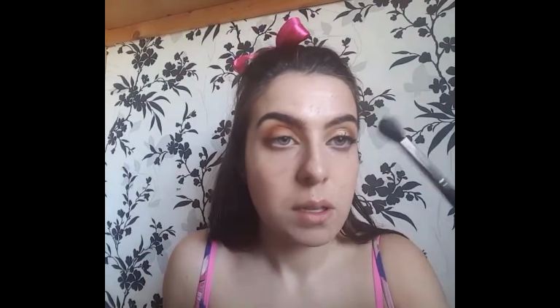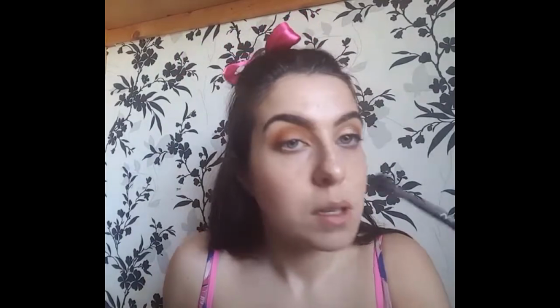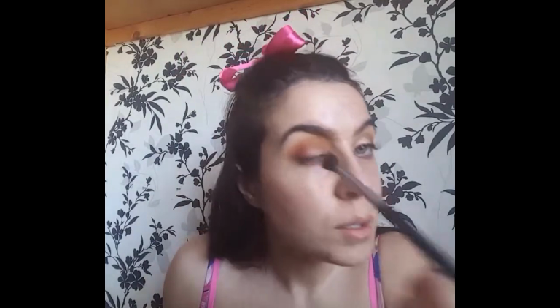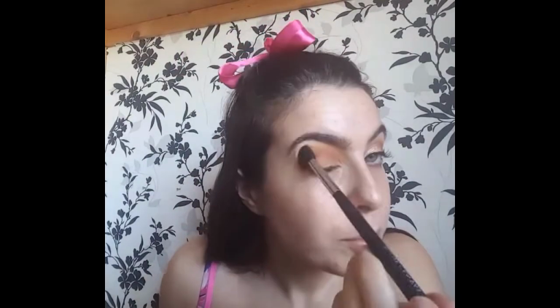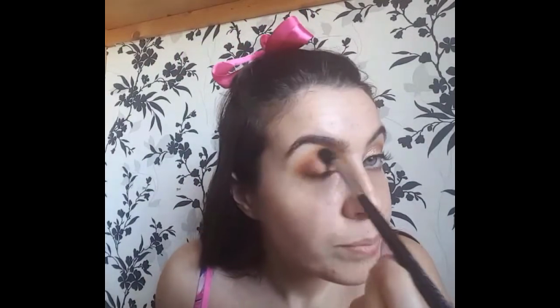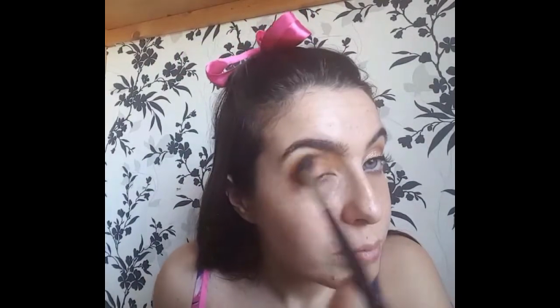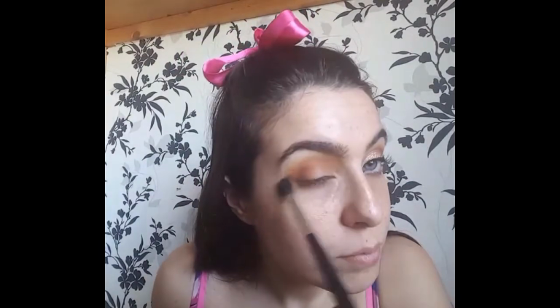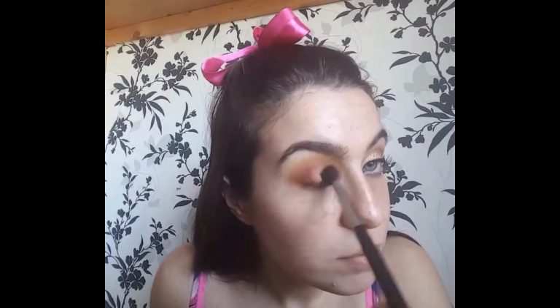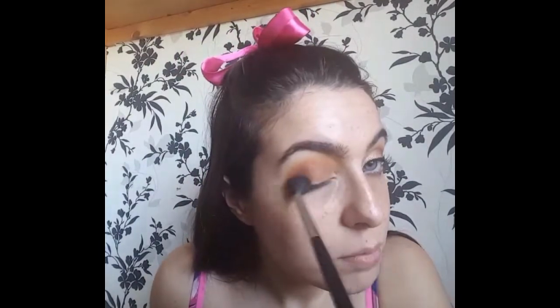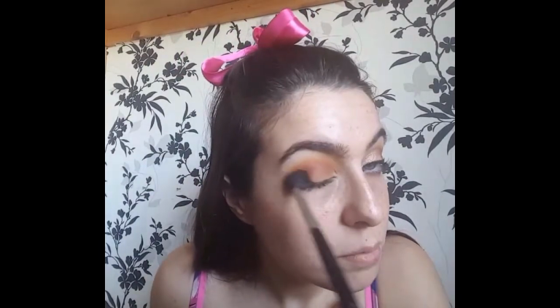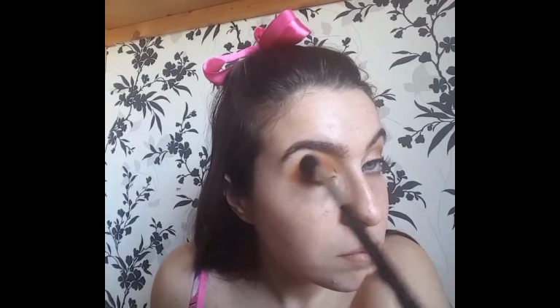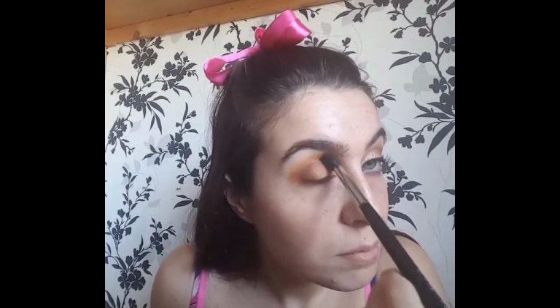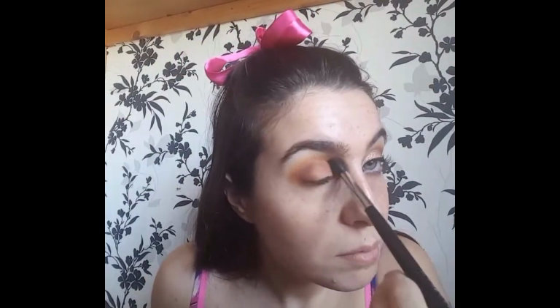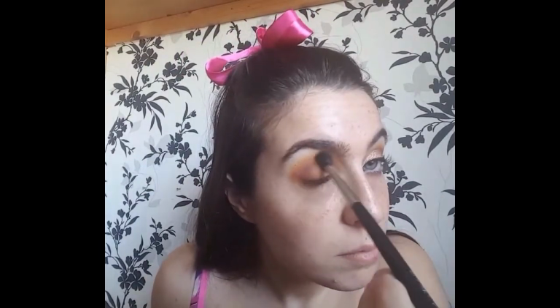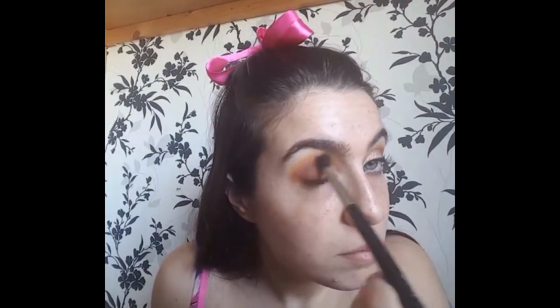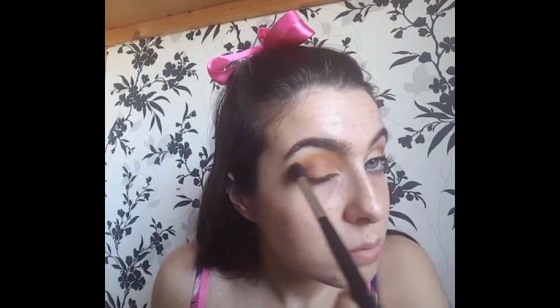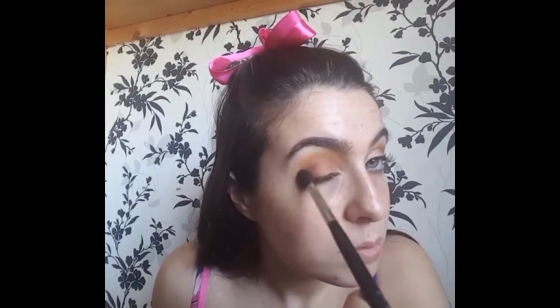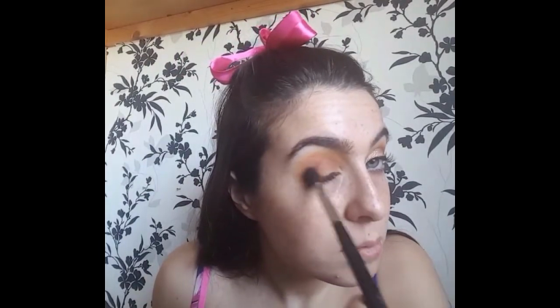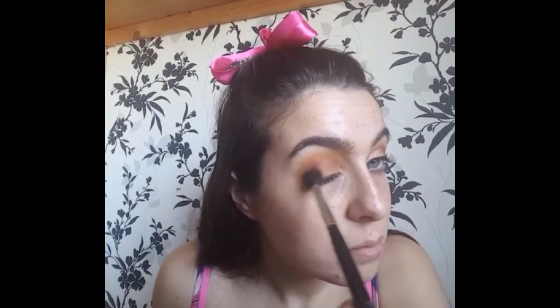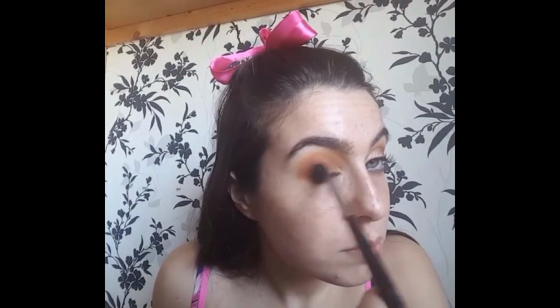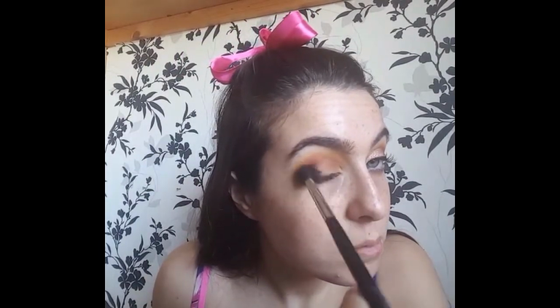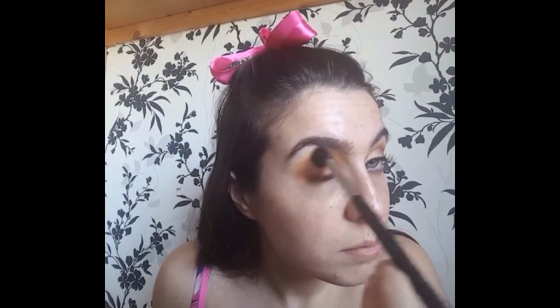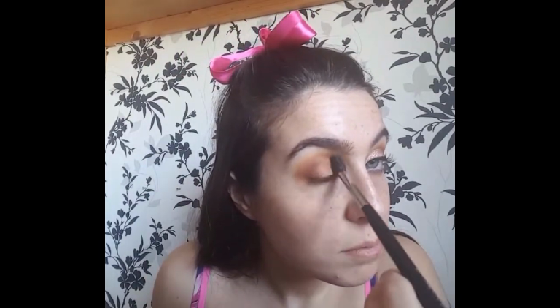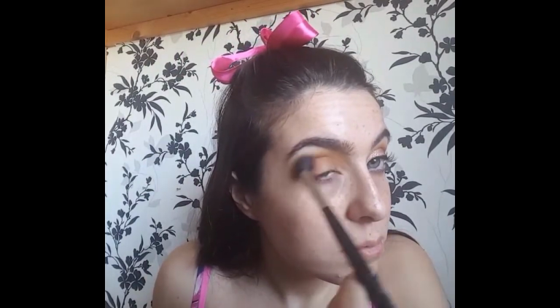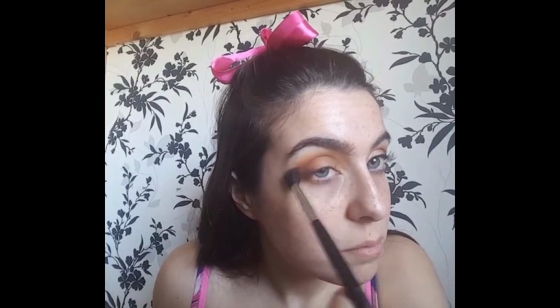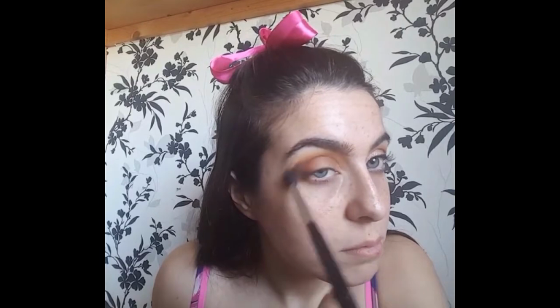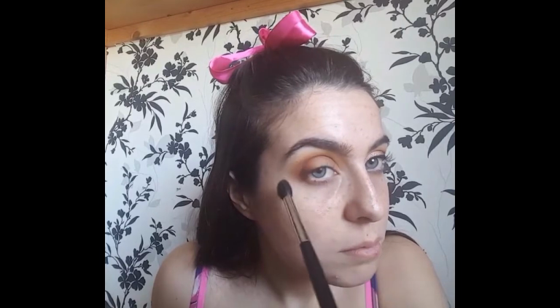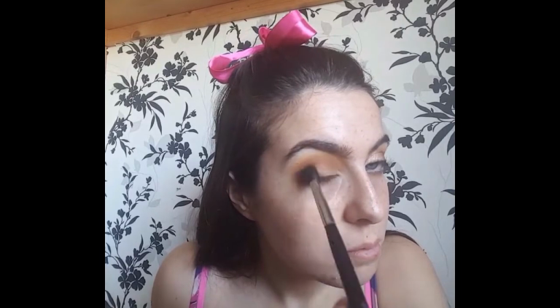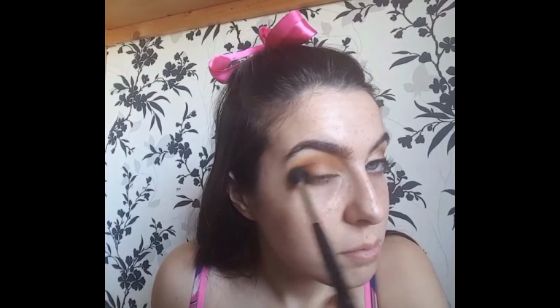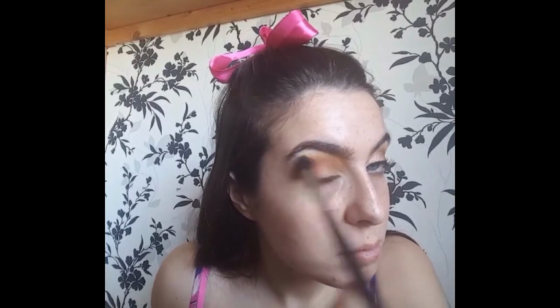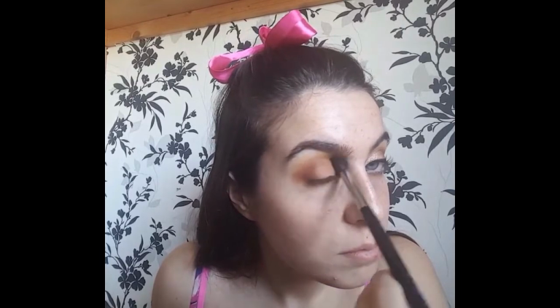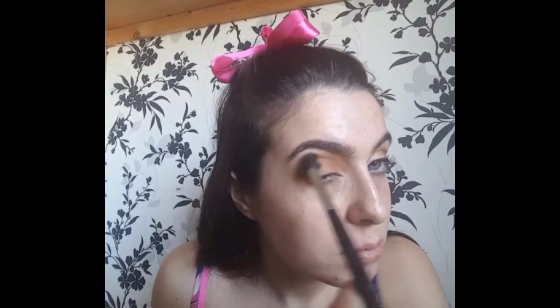And now I'm just going to take a clean blending brush and brush over all of the colours to make sure there are no harsh lines.